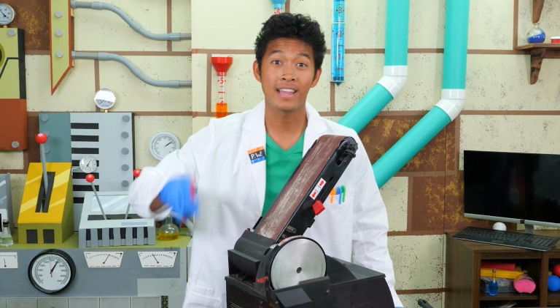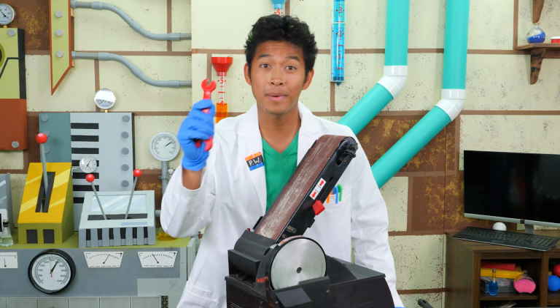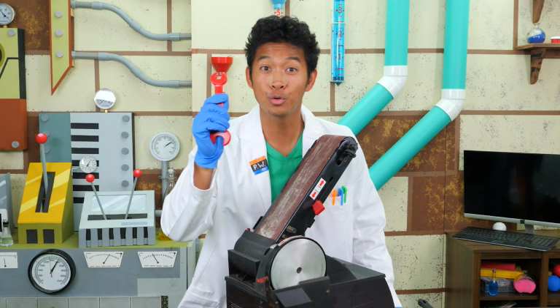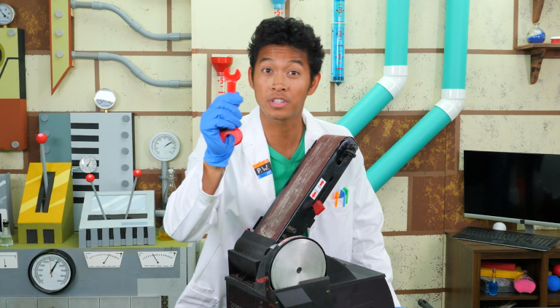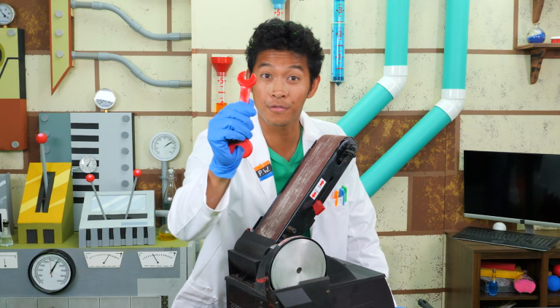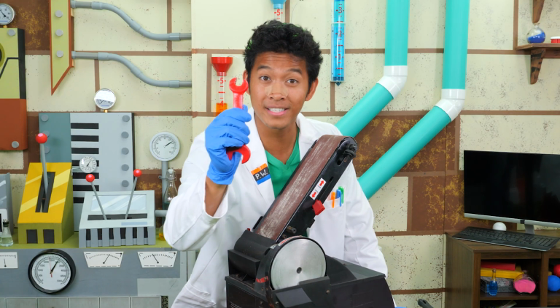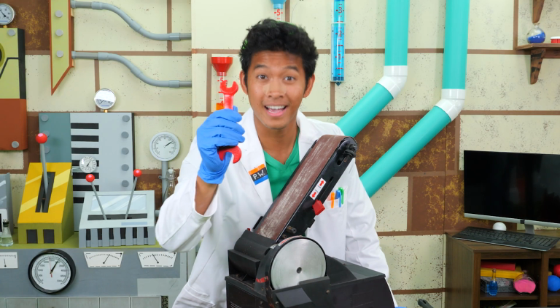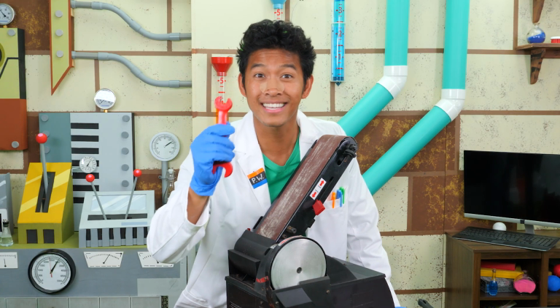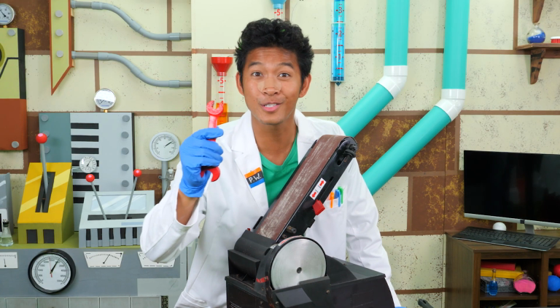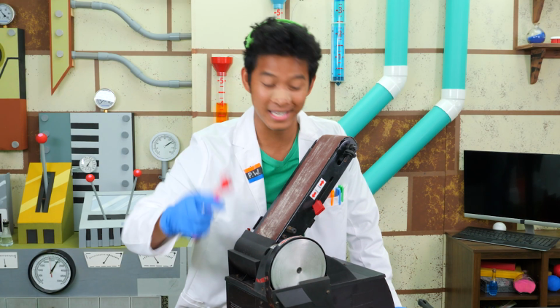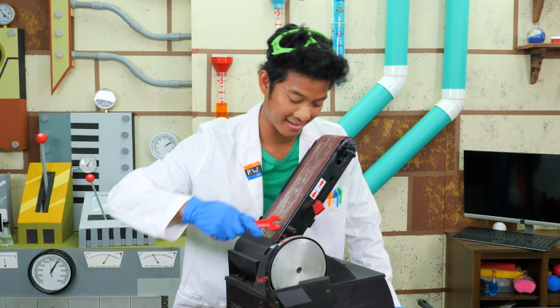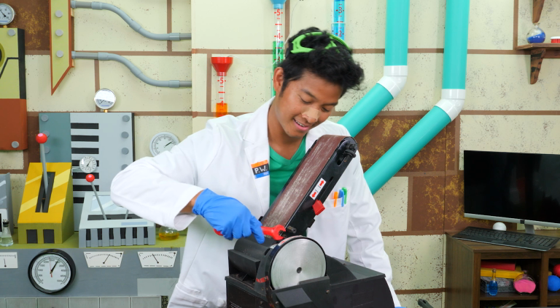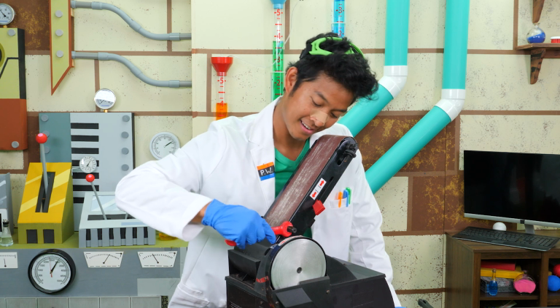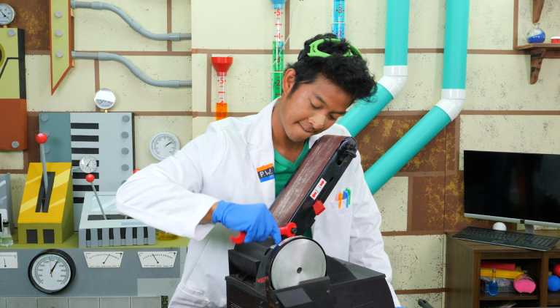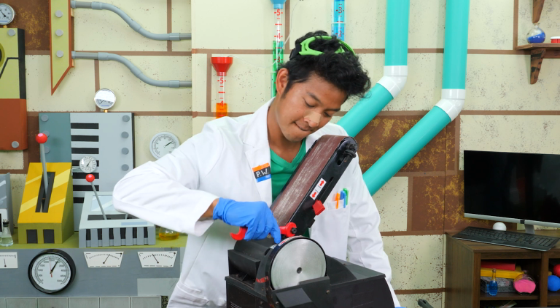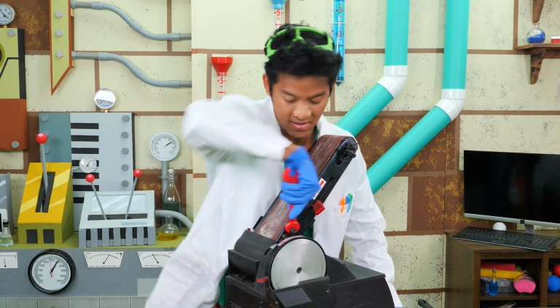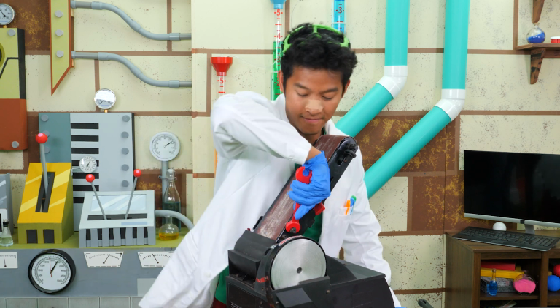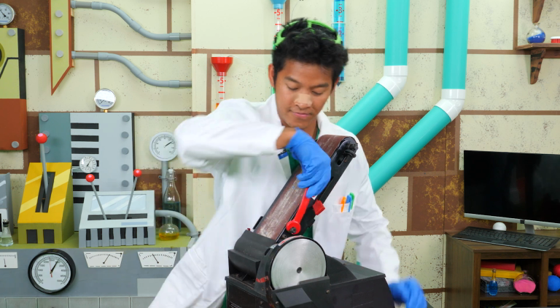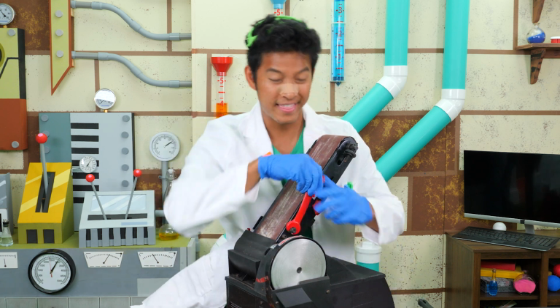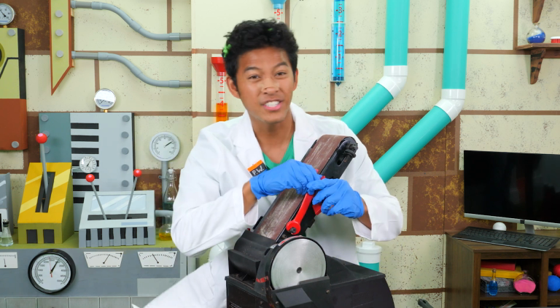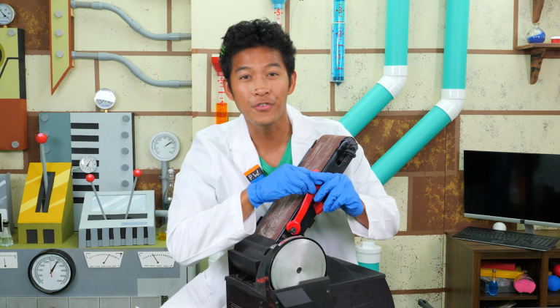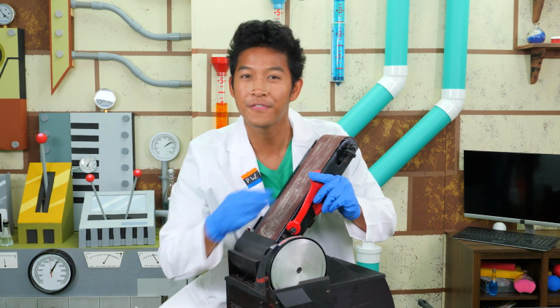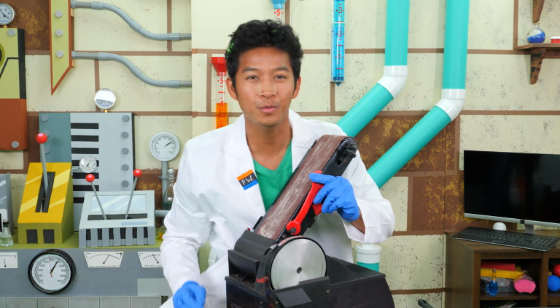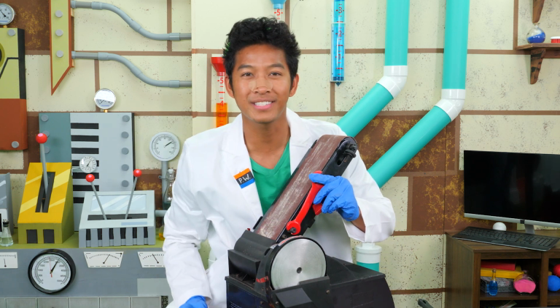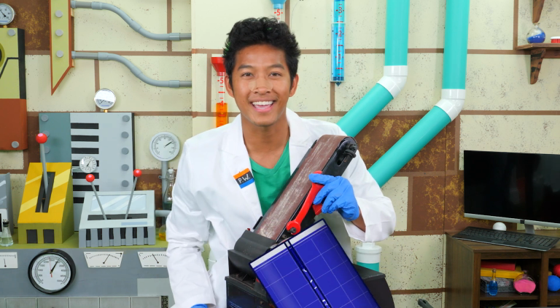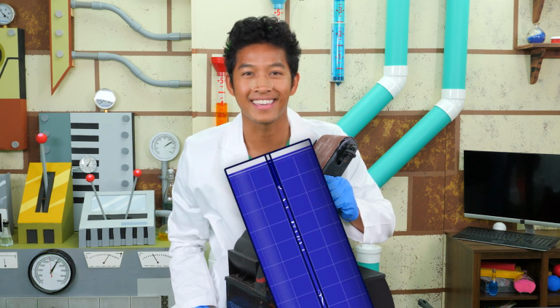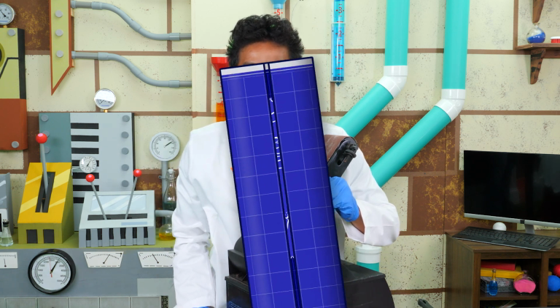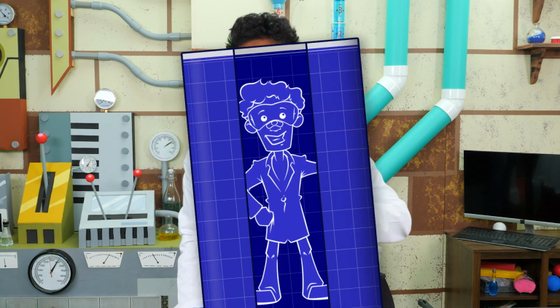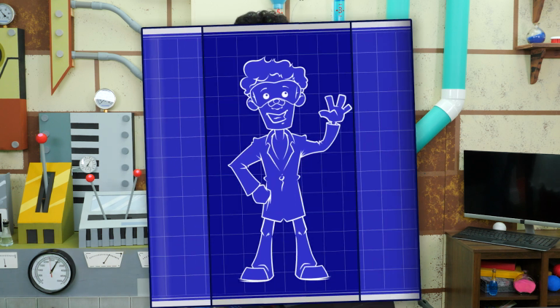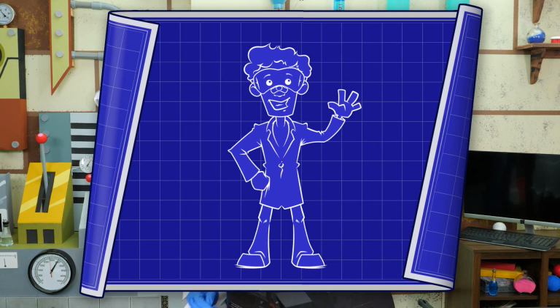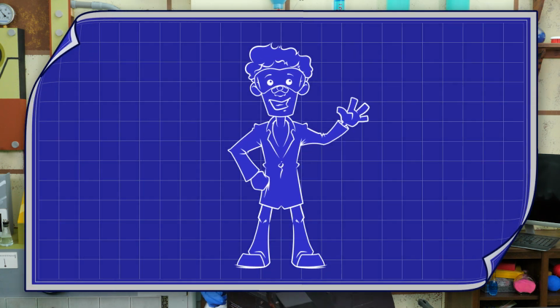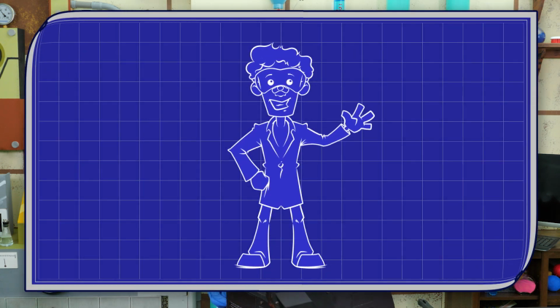Now that my tools are clear of rust, I can use them again. That's all for Professor World today. We'll see you next time!